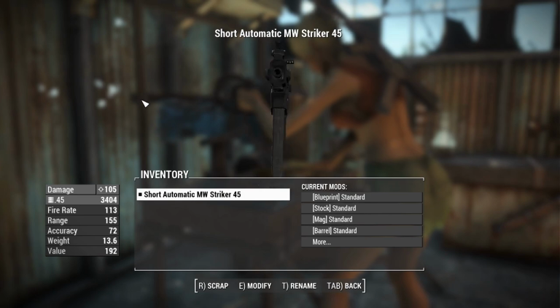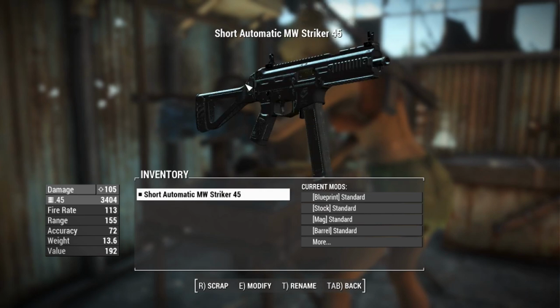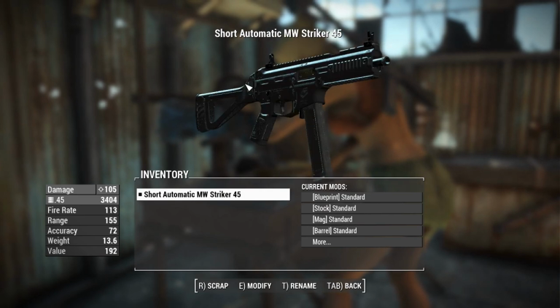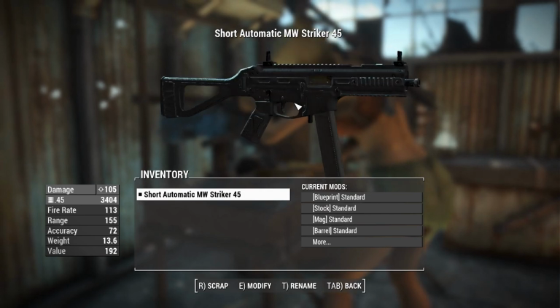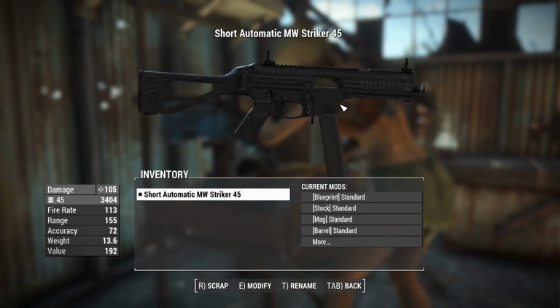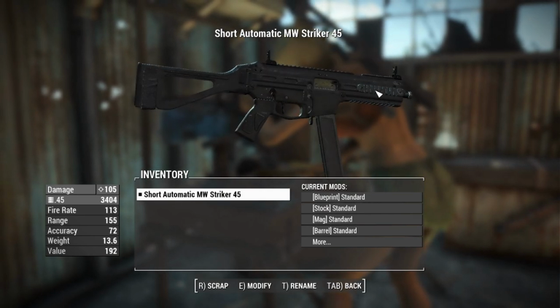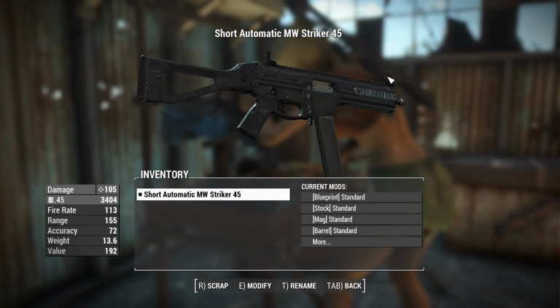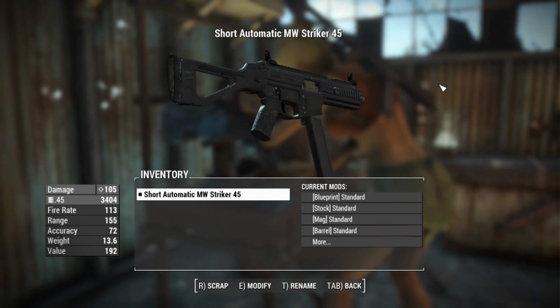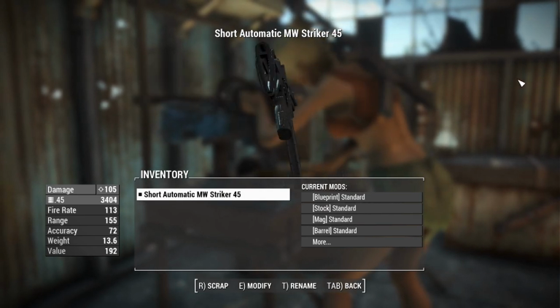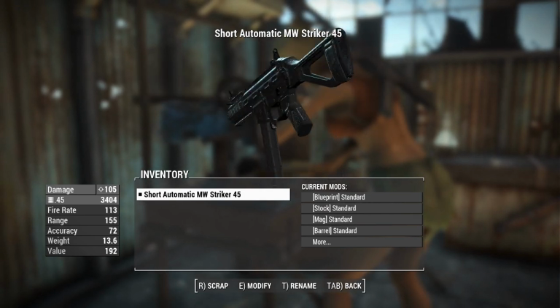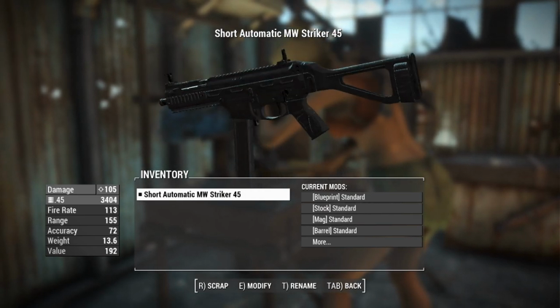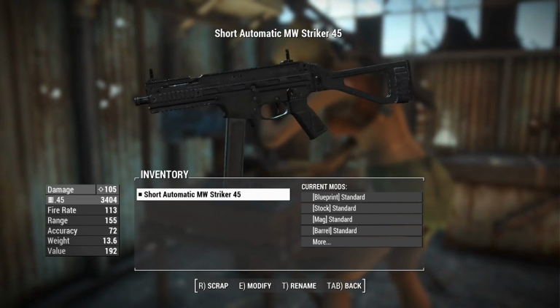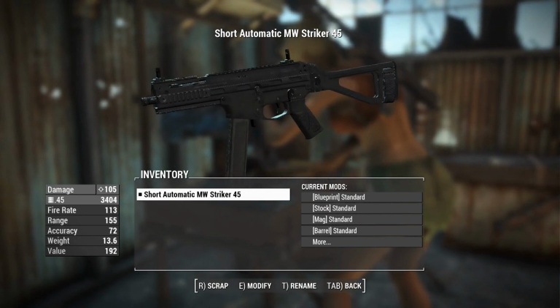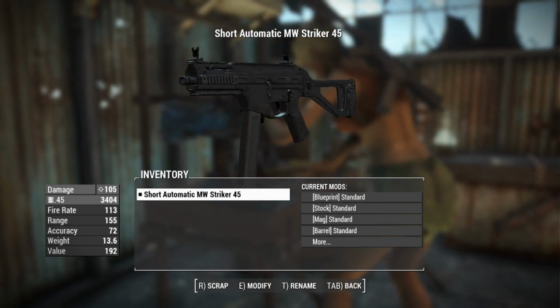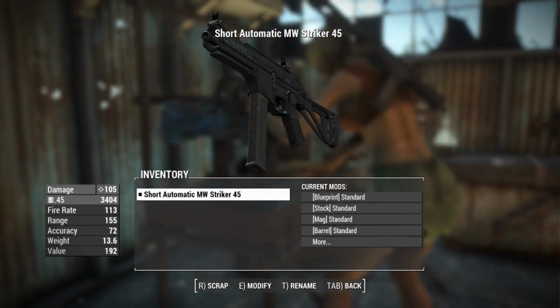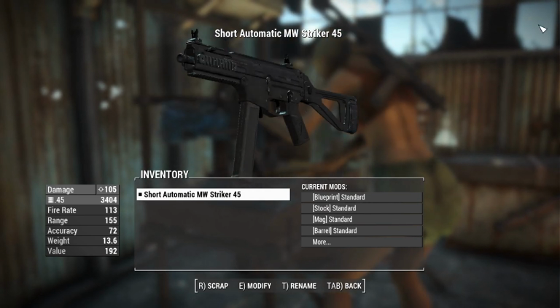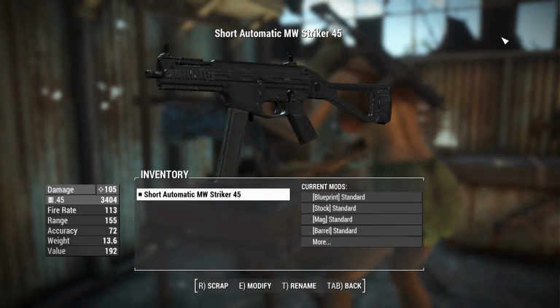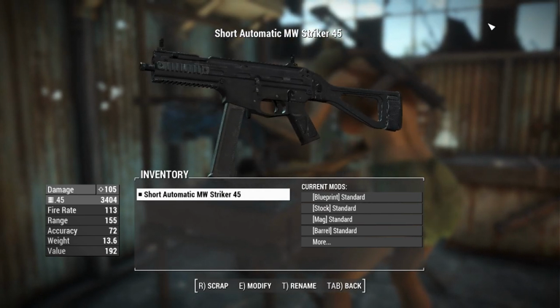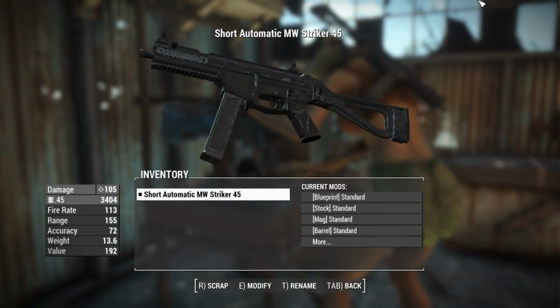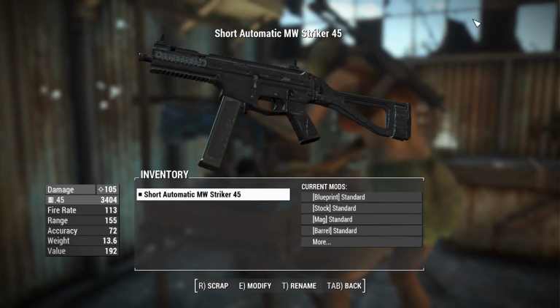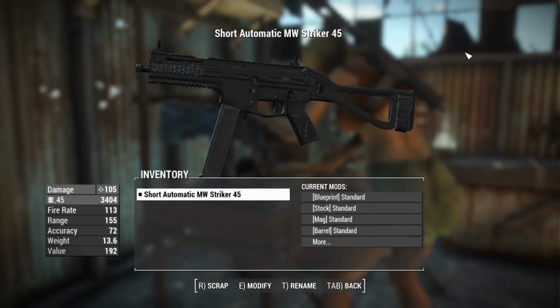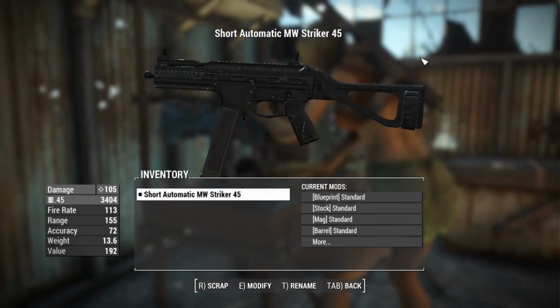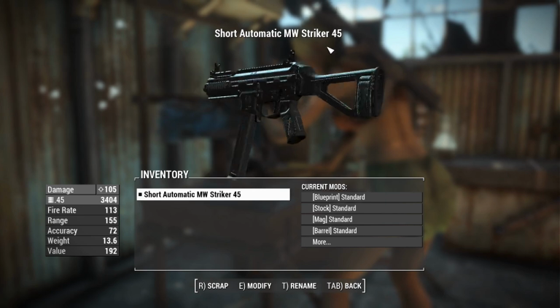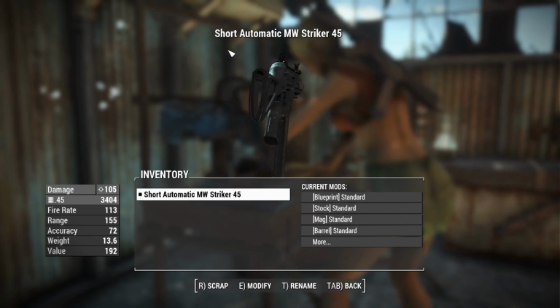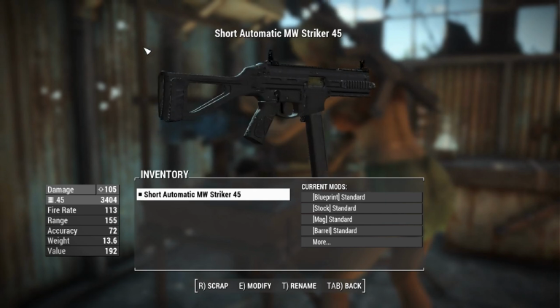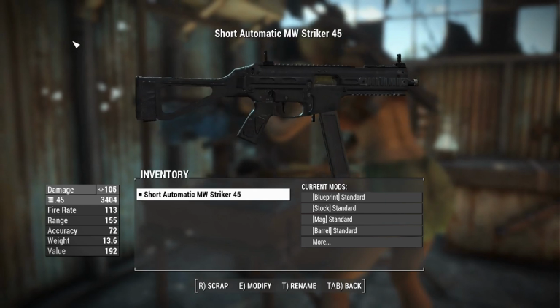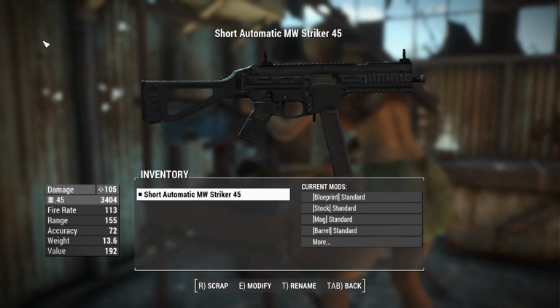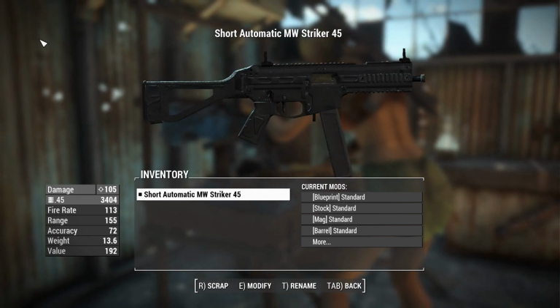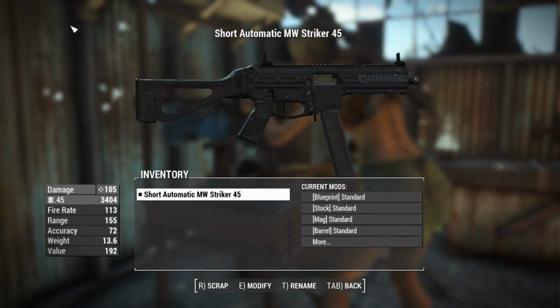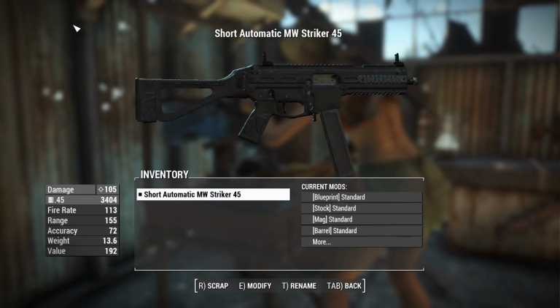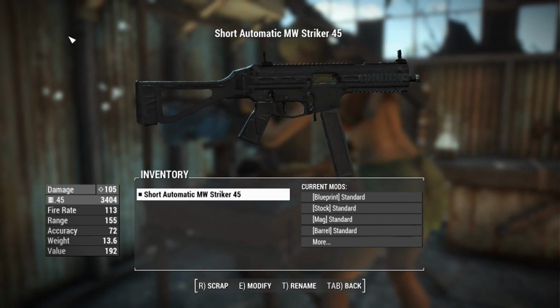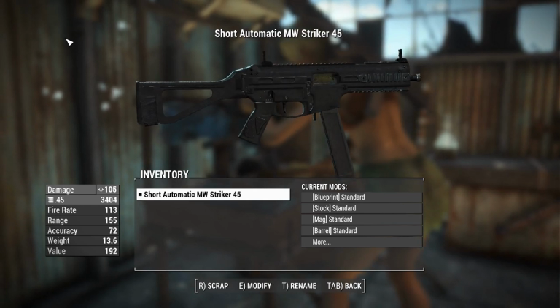G'day, this is Captain Ubin. This is a Modern Warfare Stryker 45. It looks a little bit like a UMP 45, but isn't quite there.